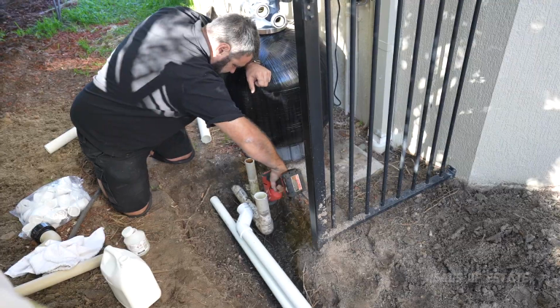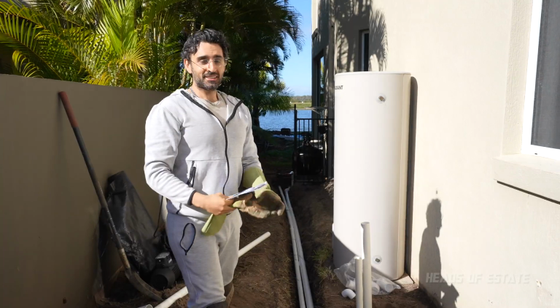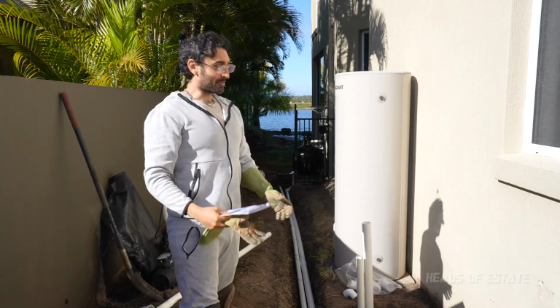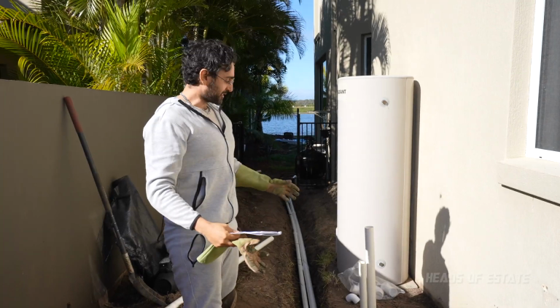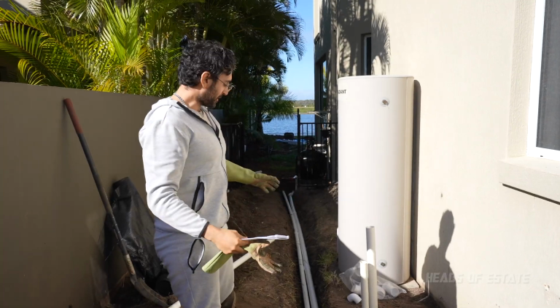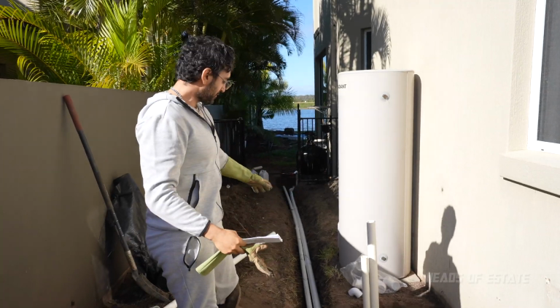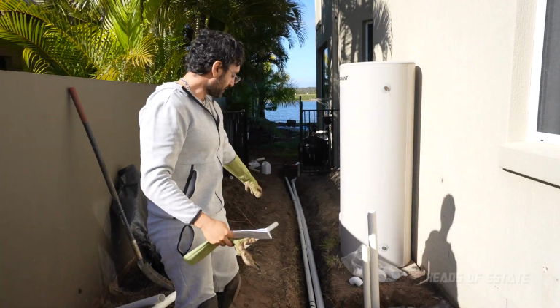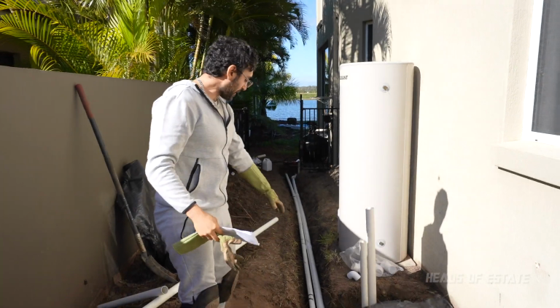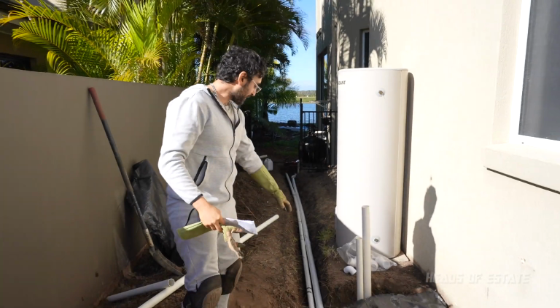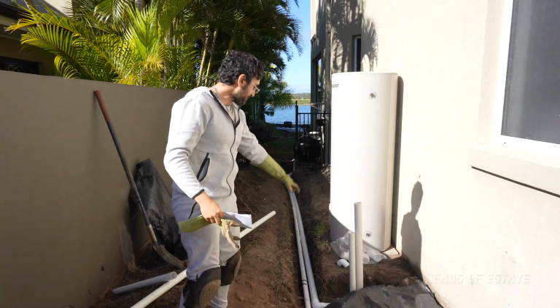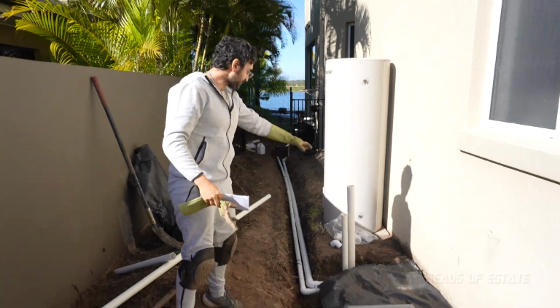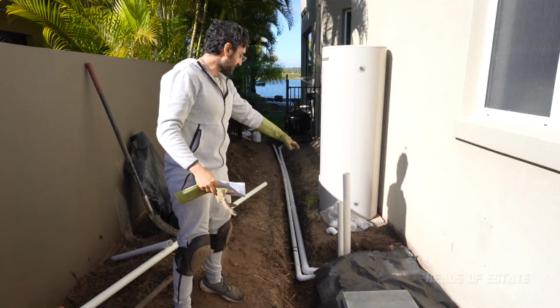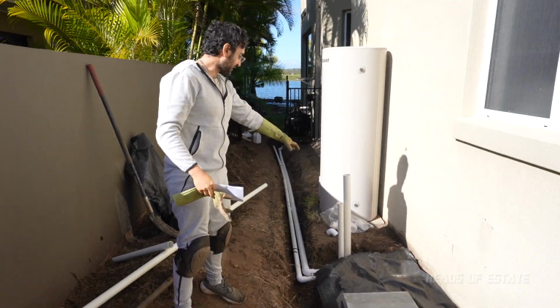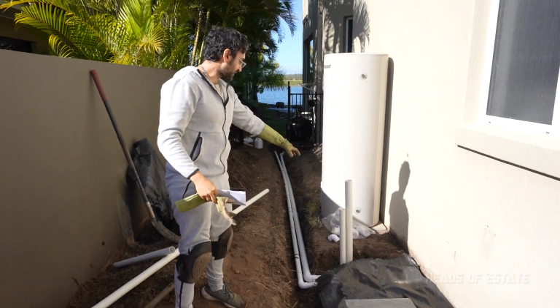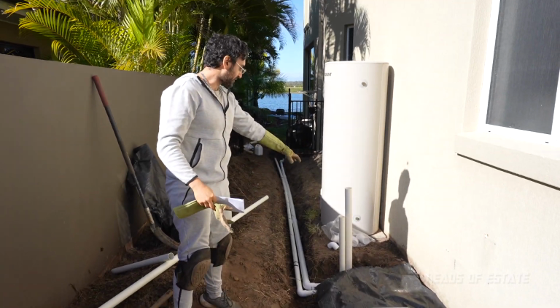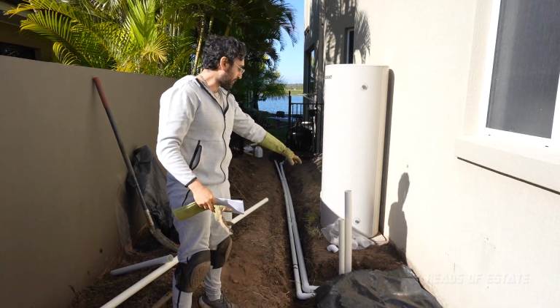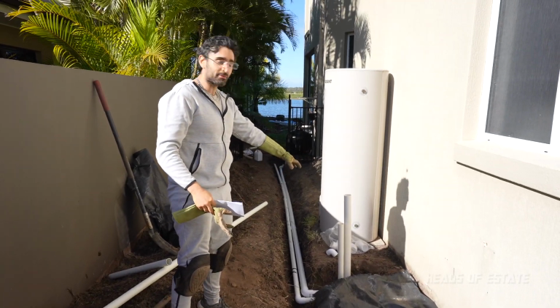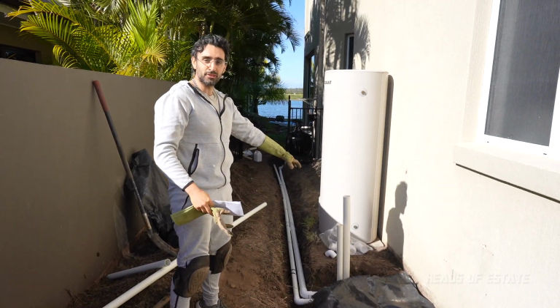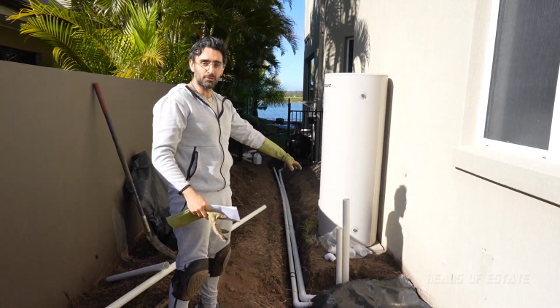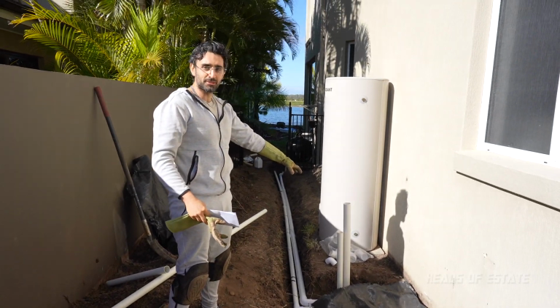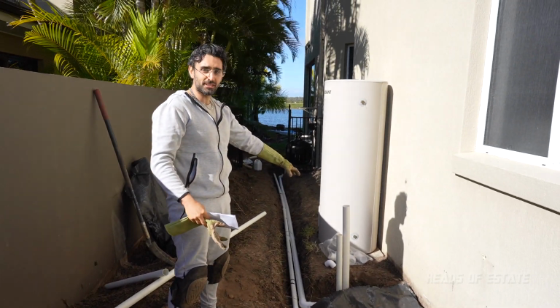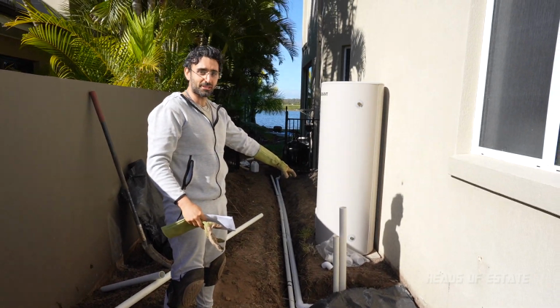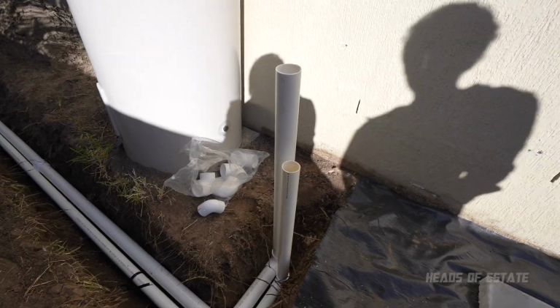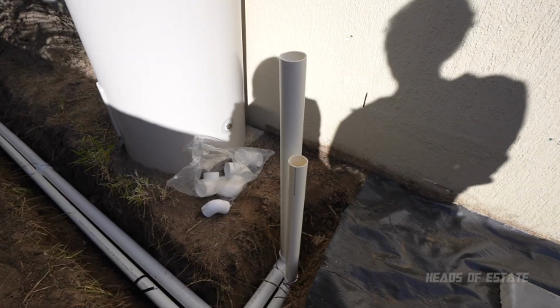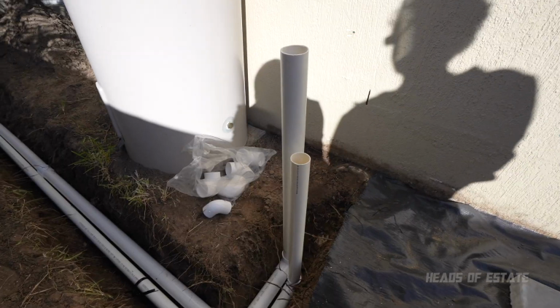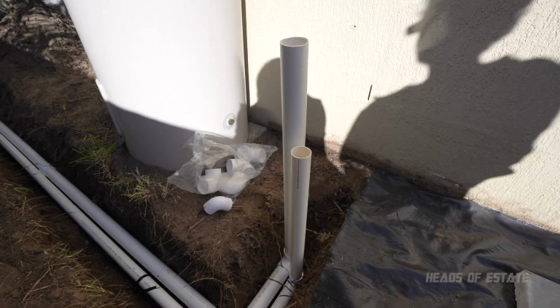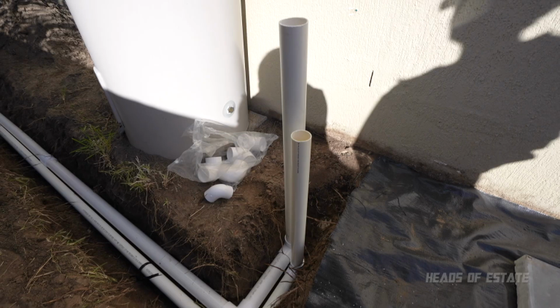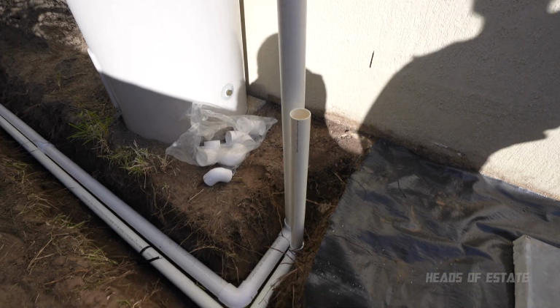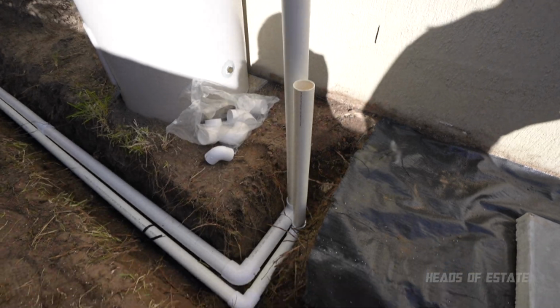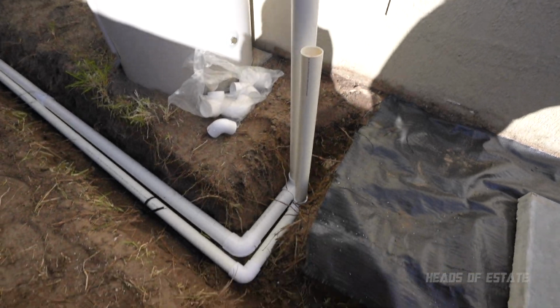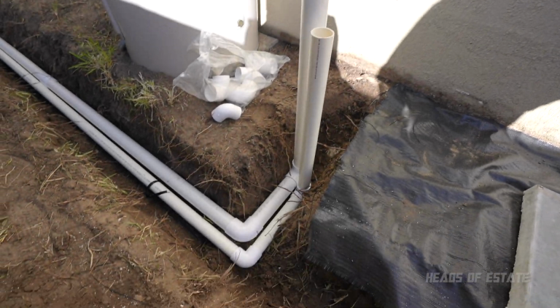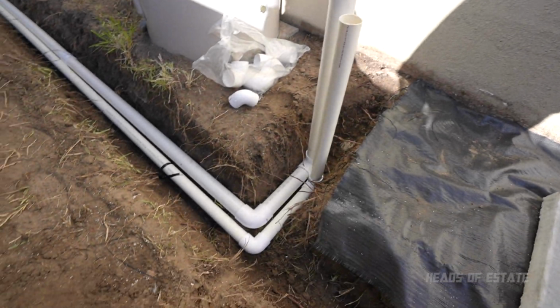We've just done the piping to get the pipes to the pool situation over here, and now I'm speaking to the spot.